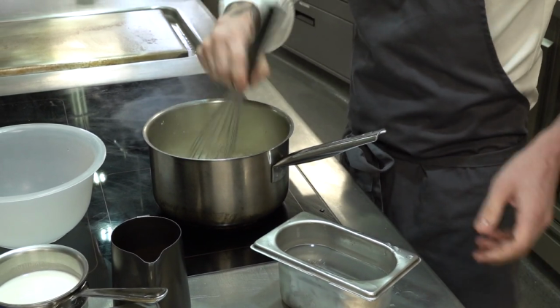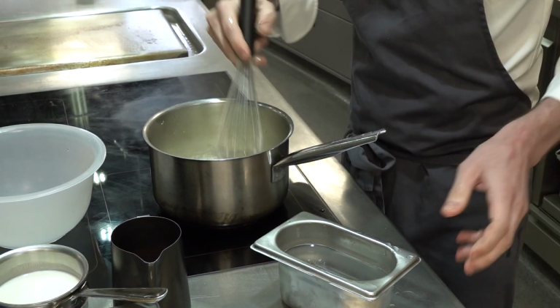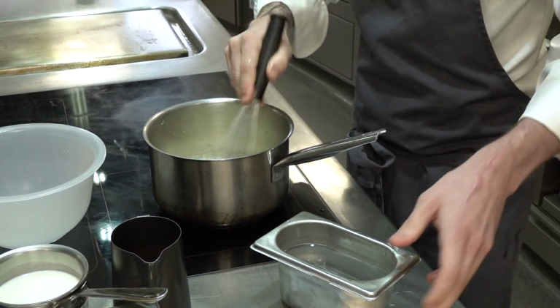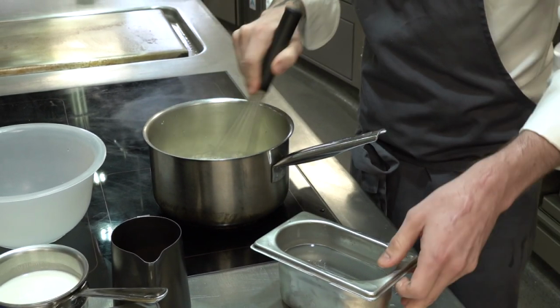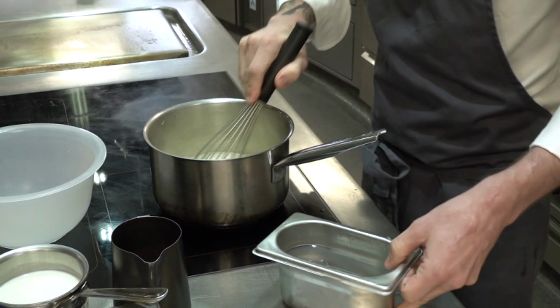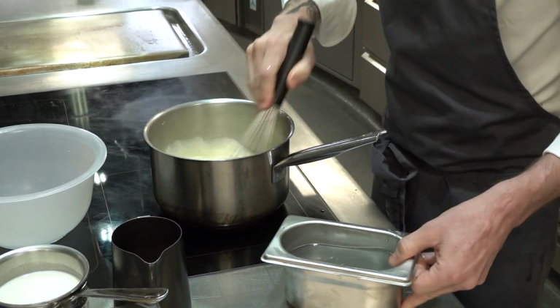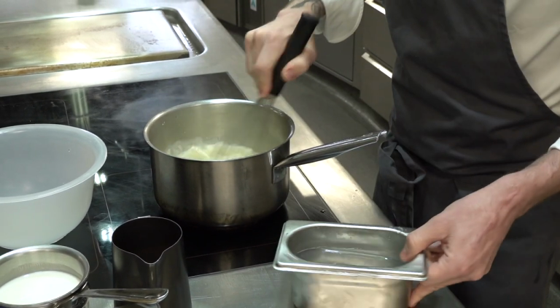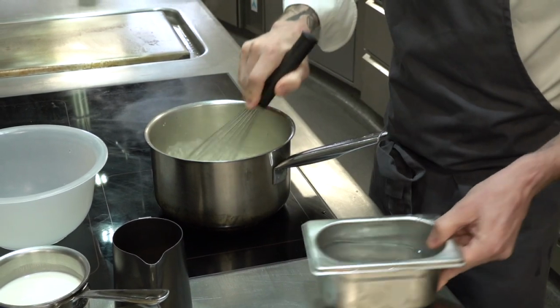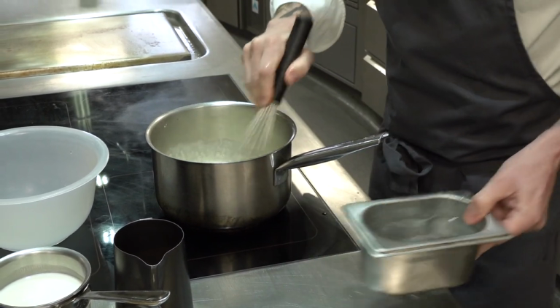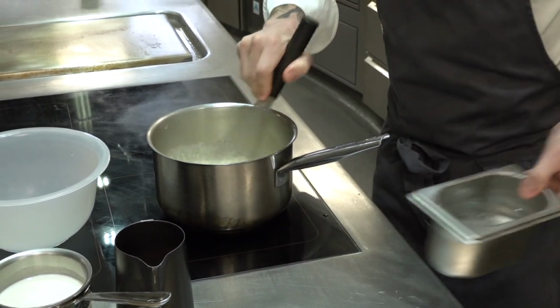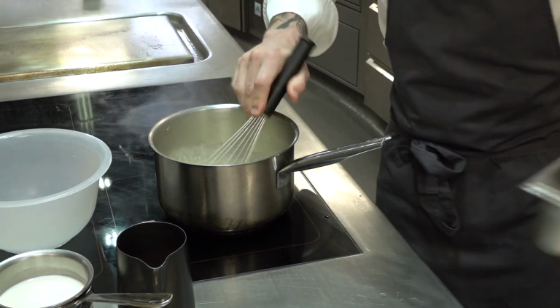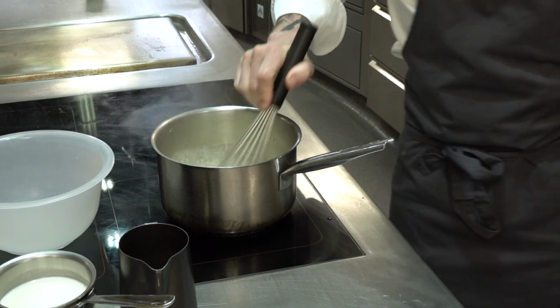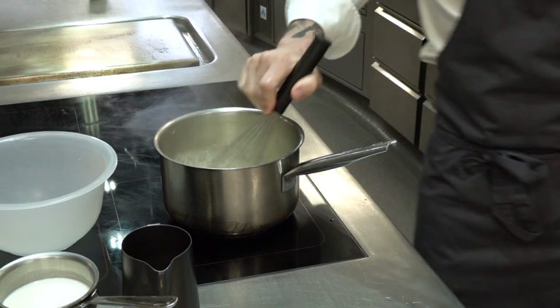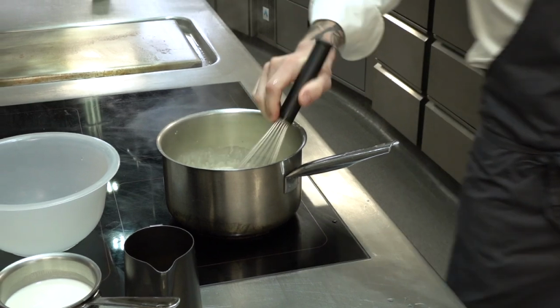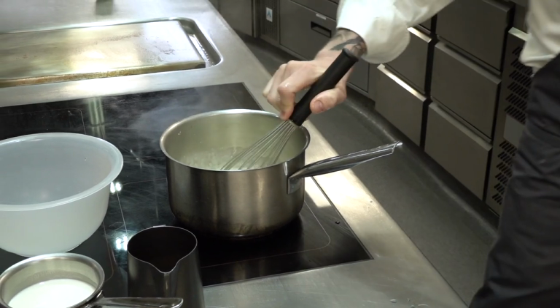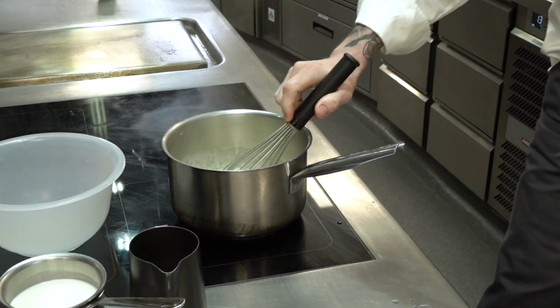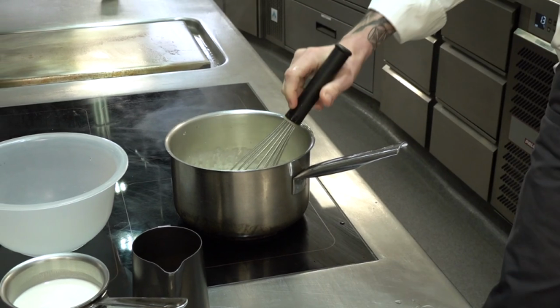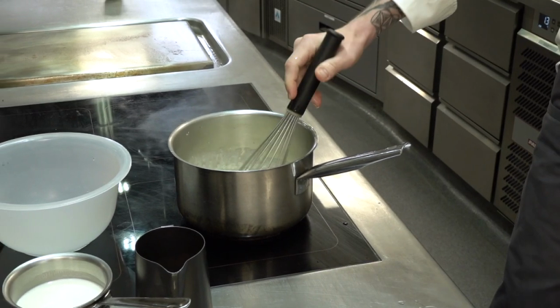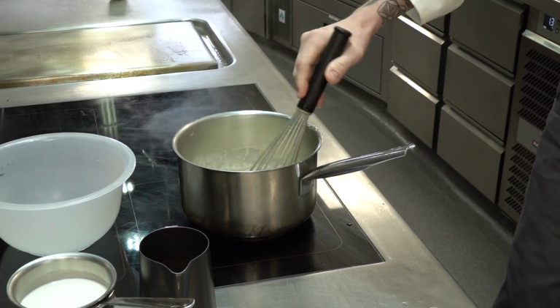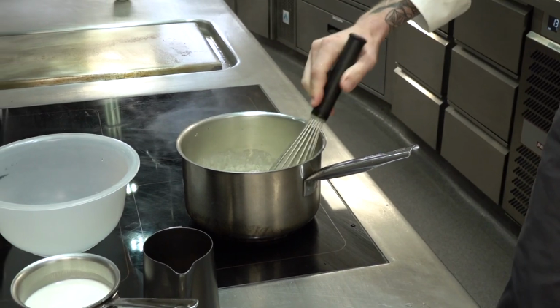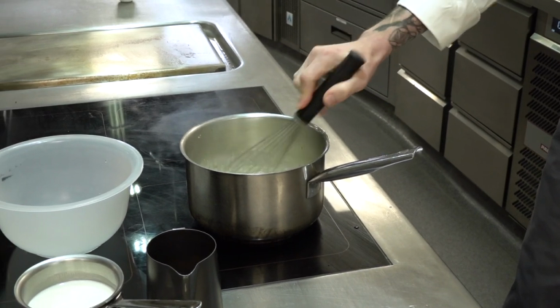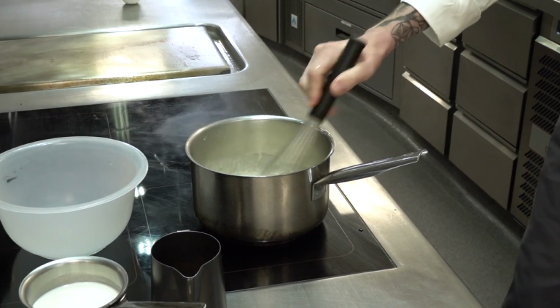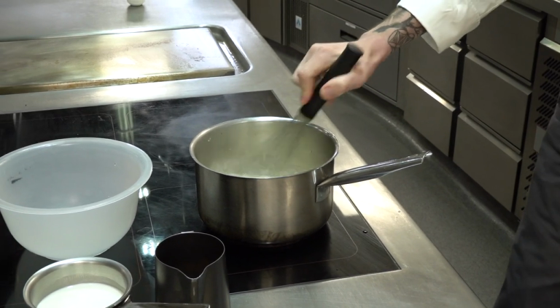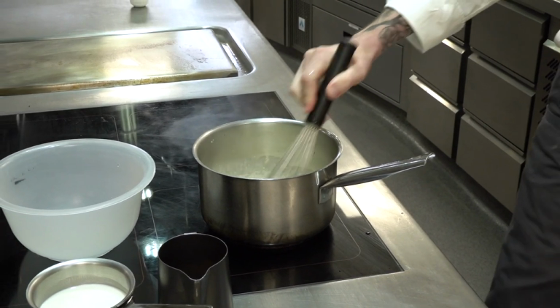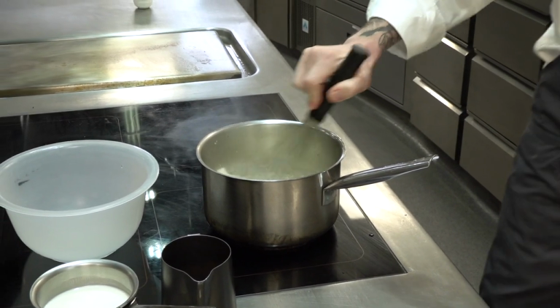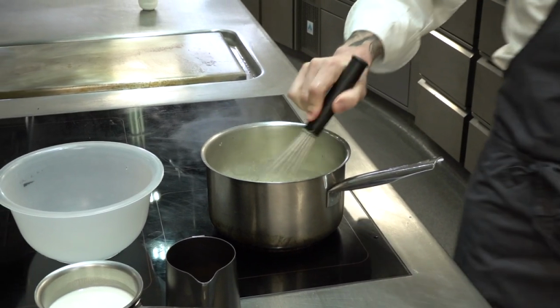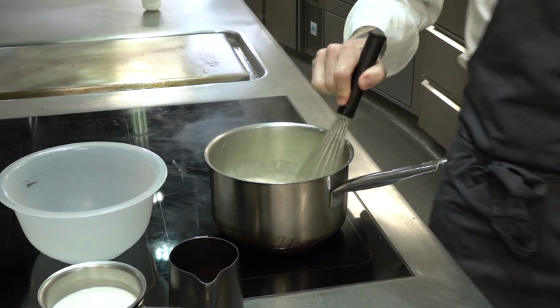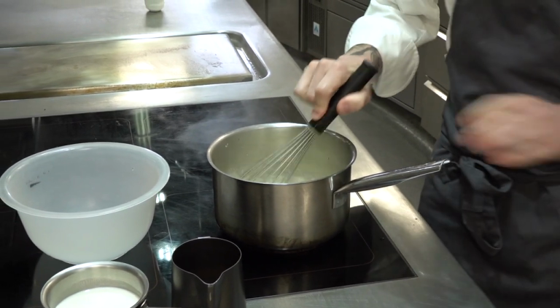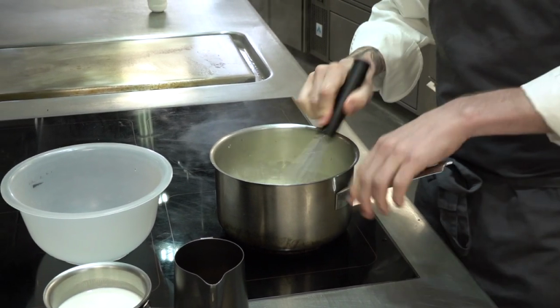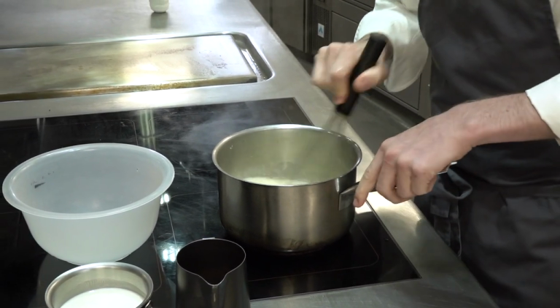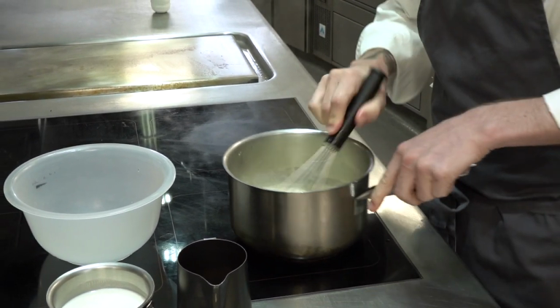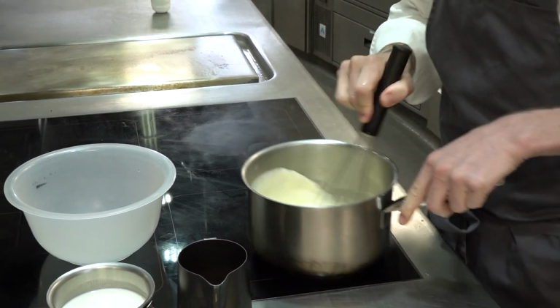In with the gelatin, and let that take off the heat.